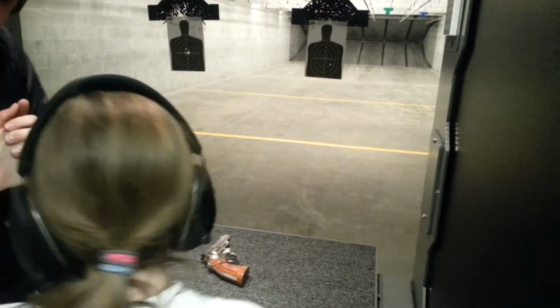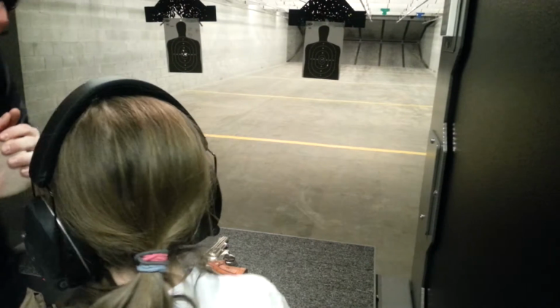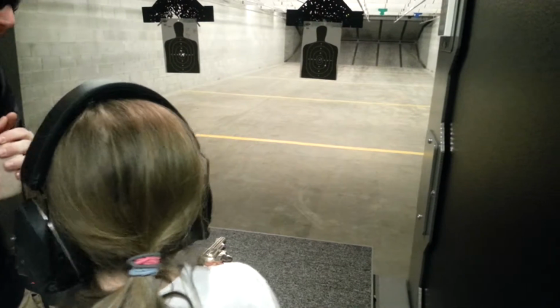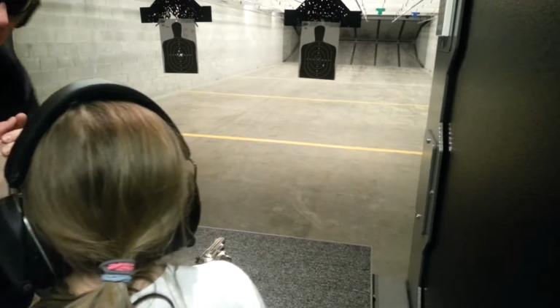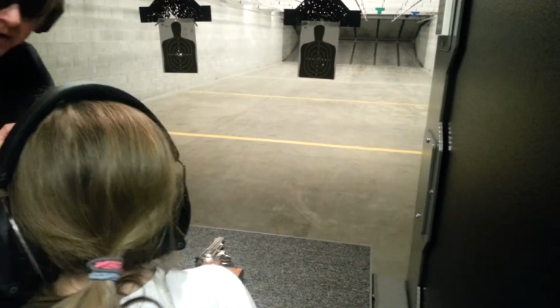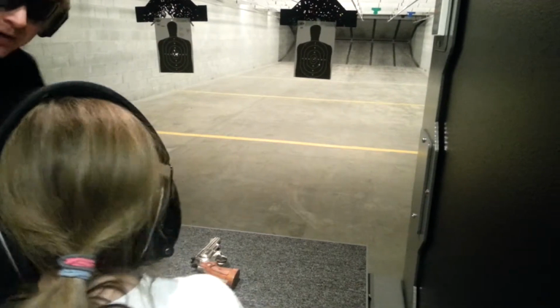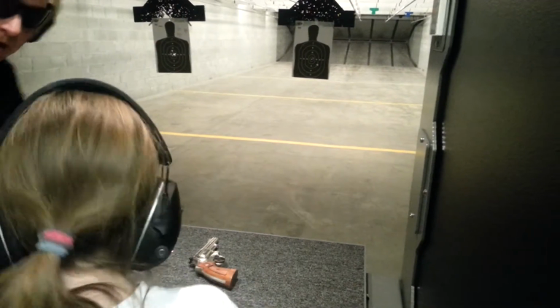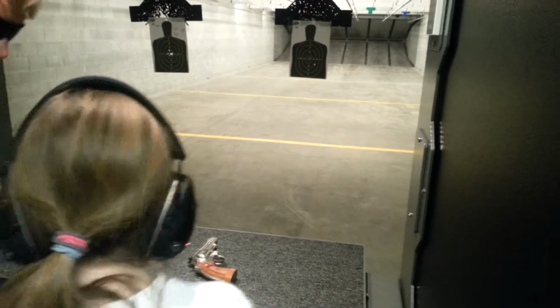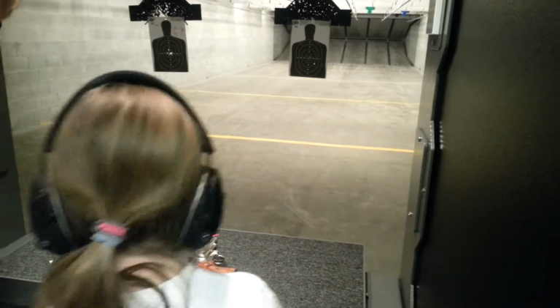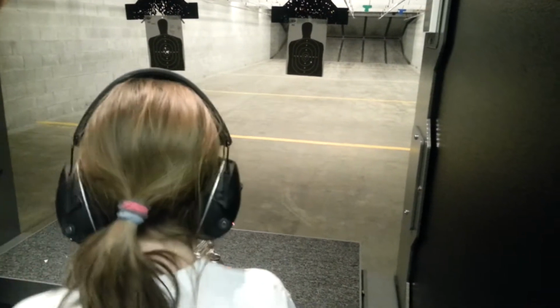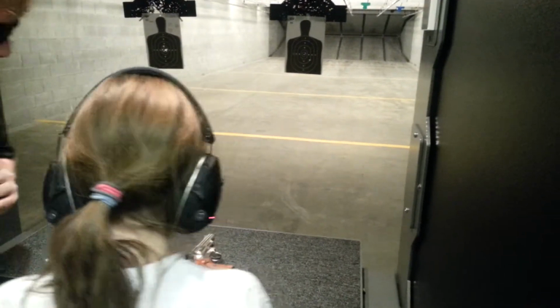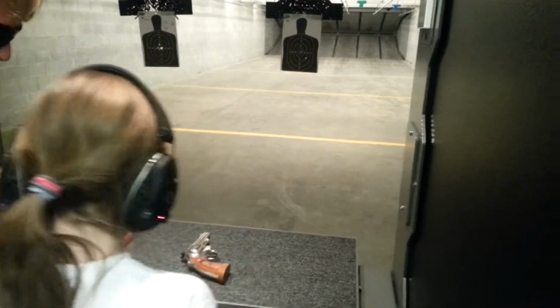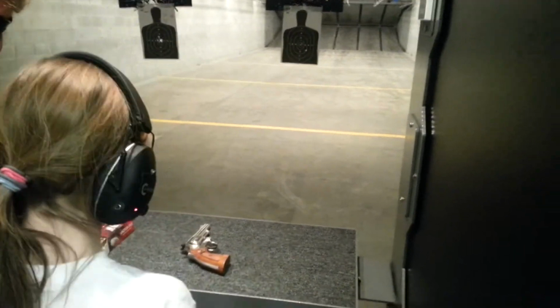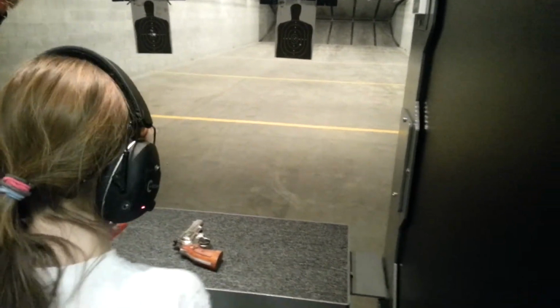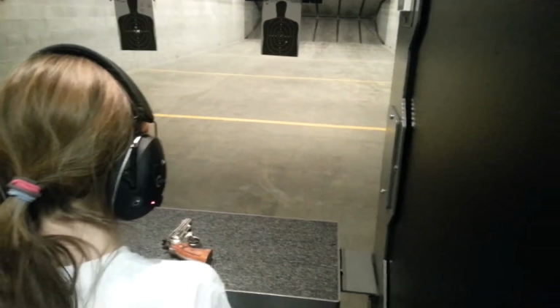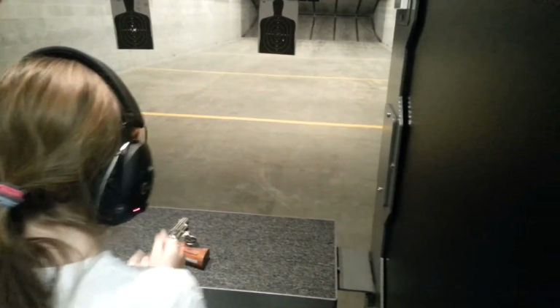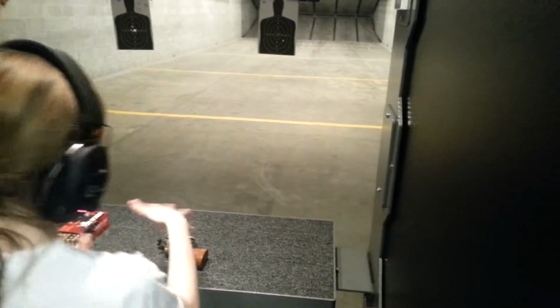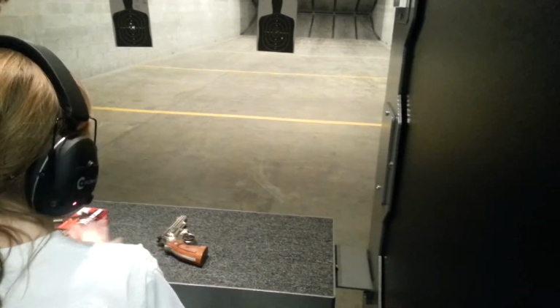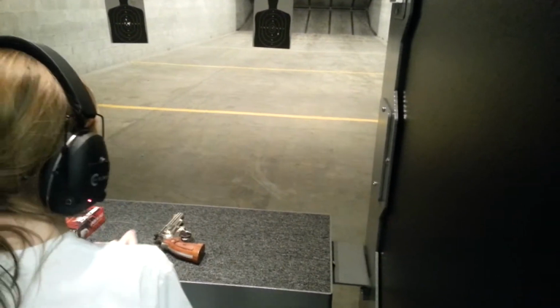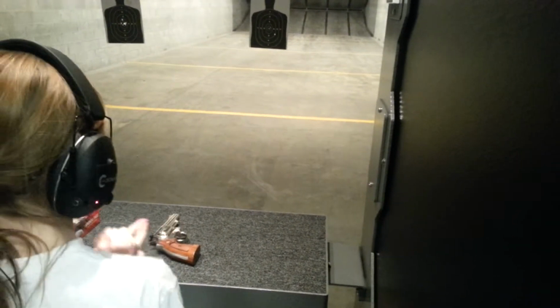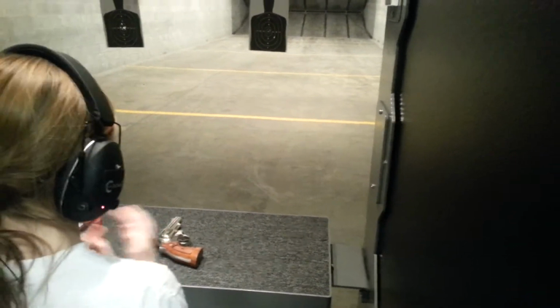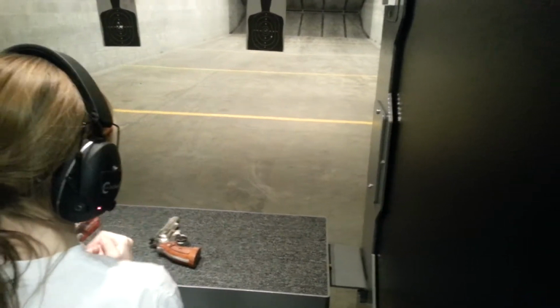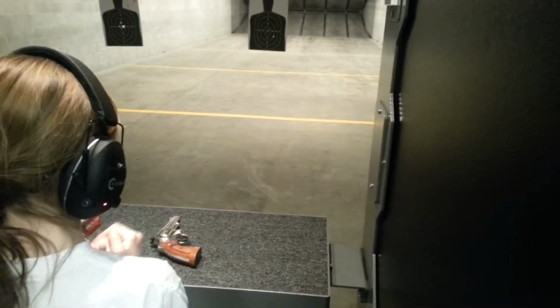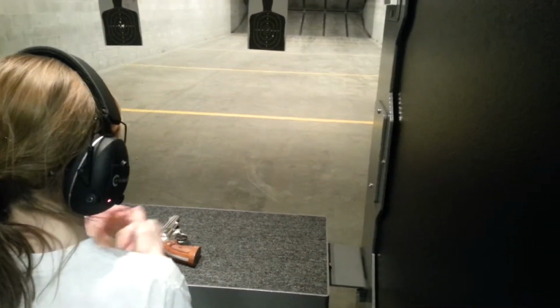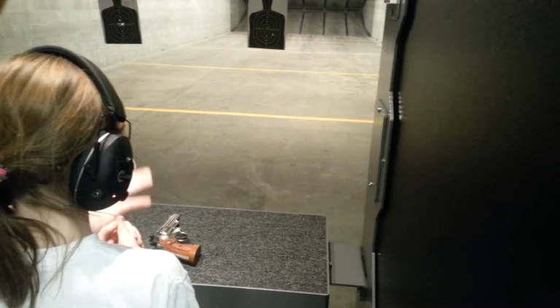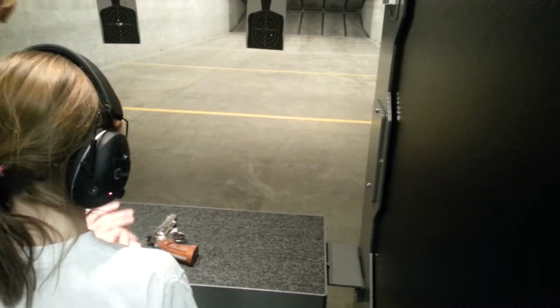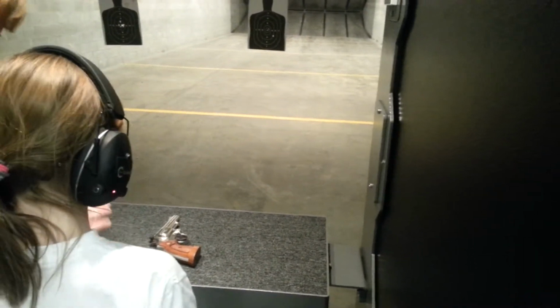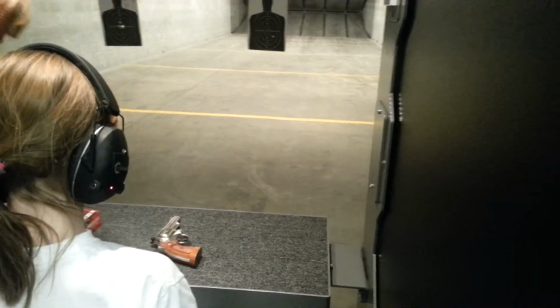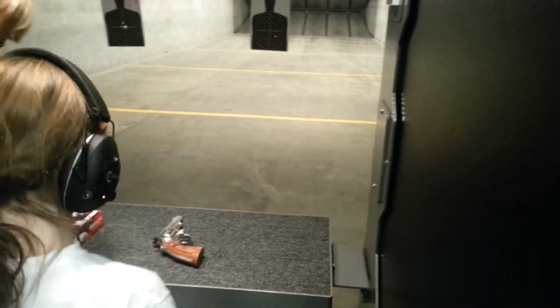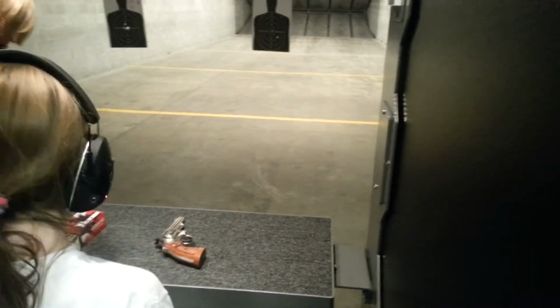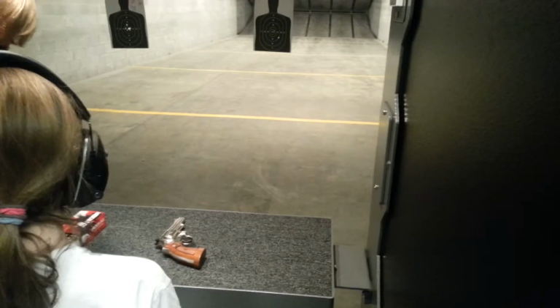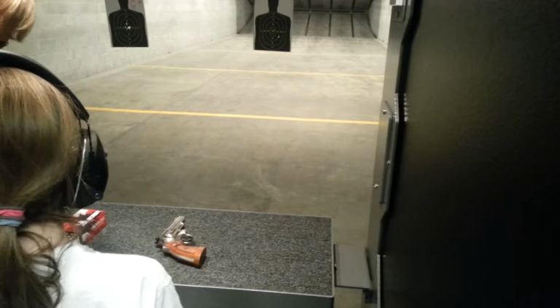You've got to have confidence. So go ahead and pick that weapon up. And what are you going to do before you pick it up?